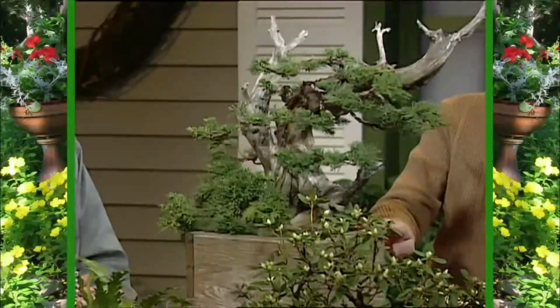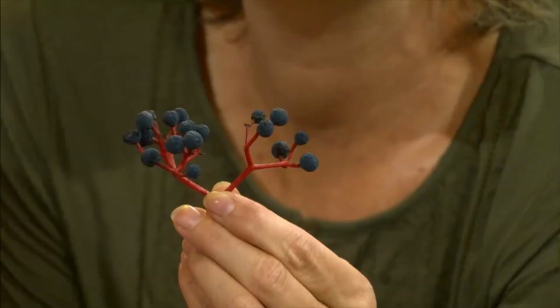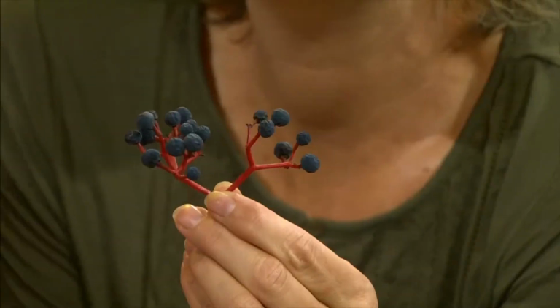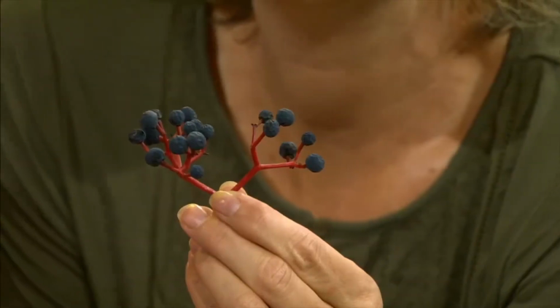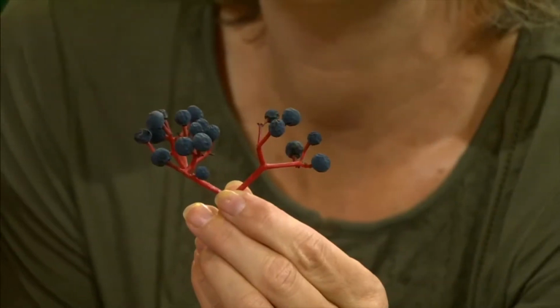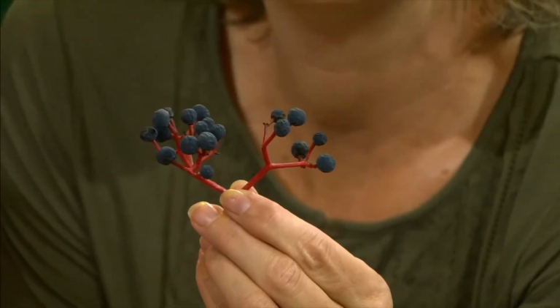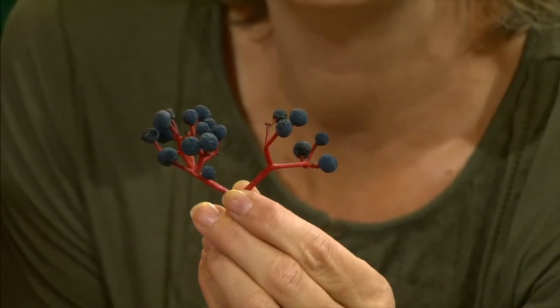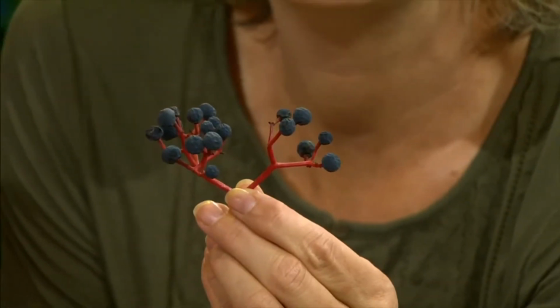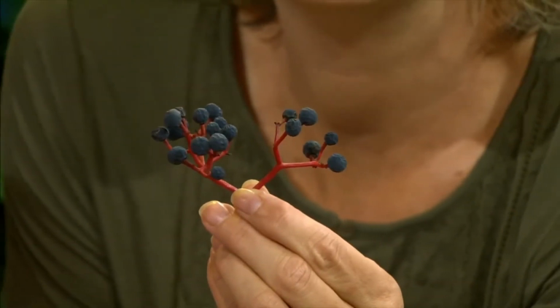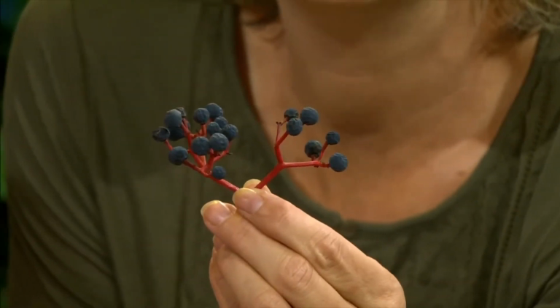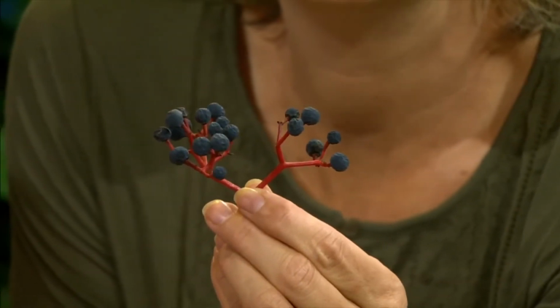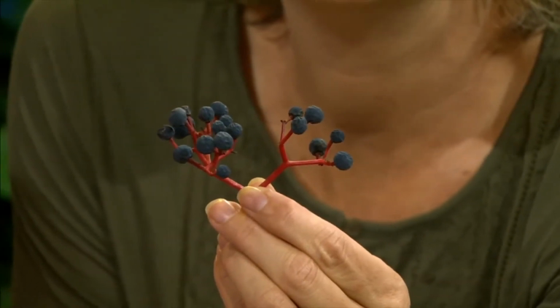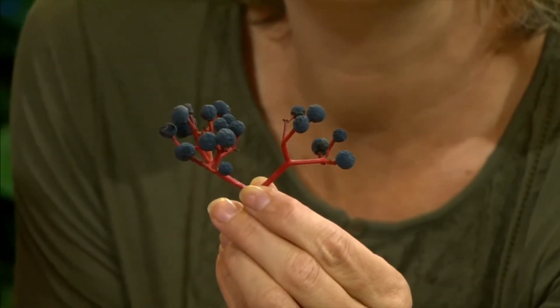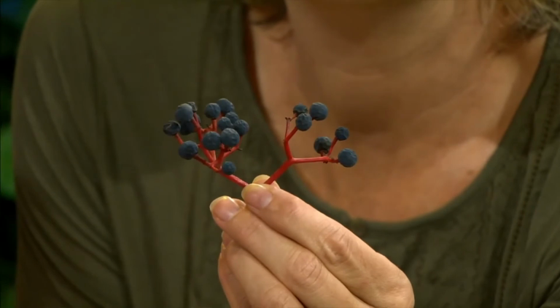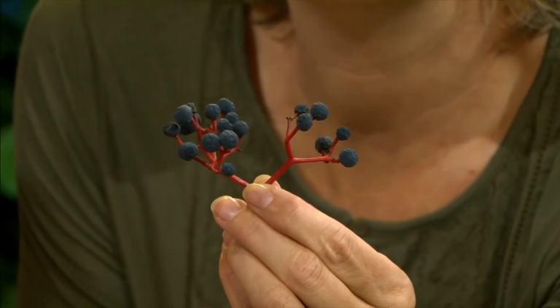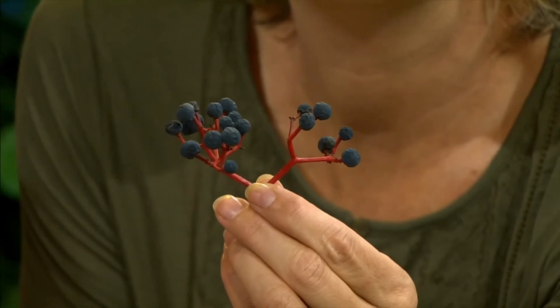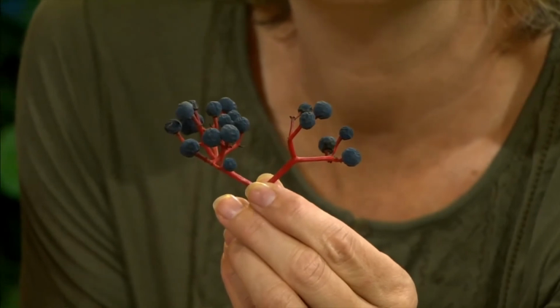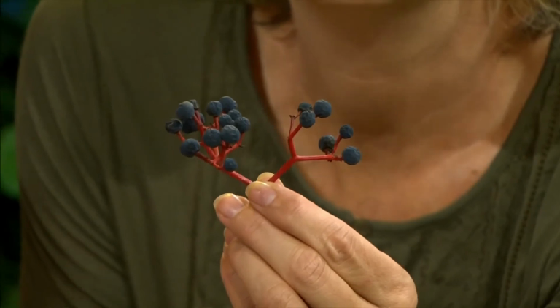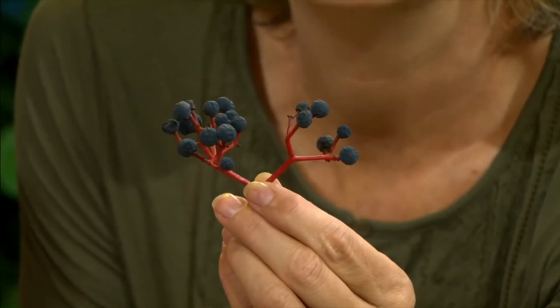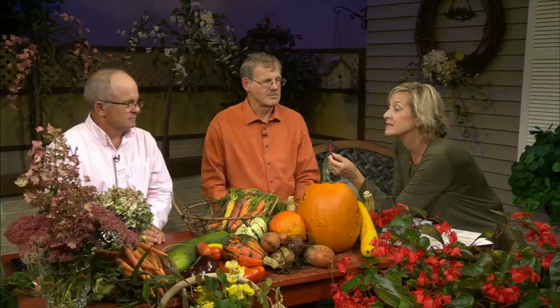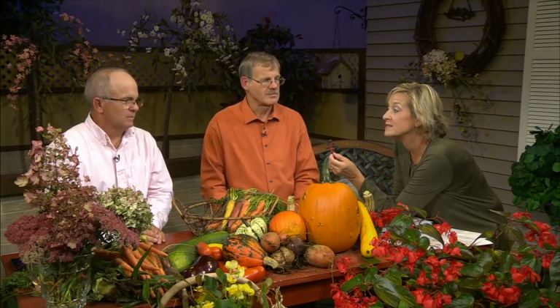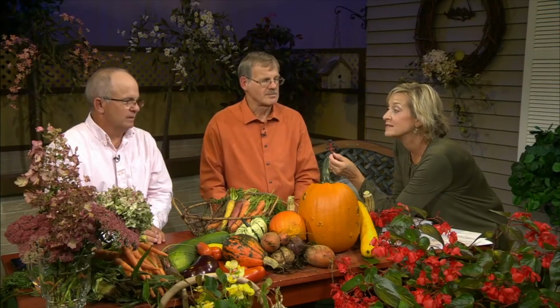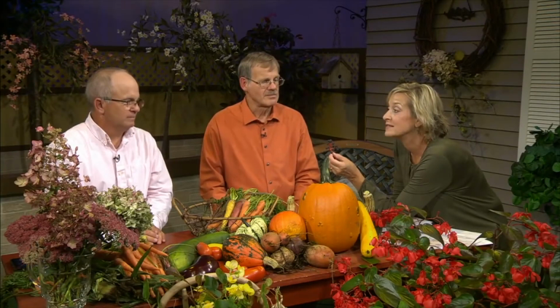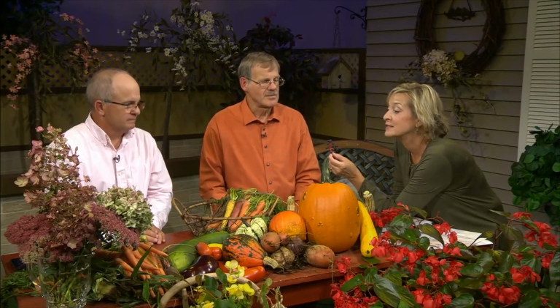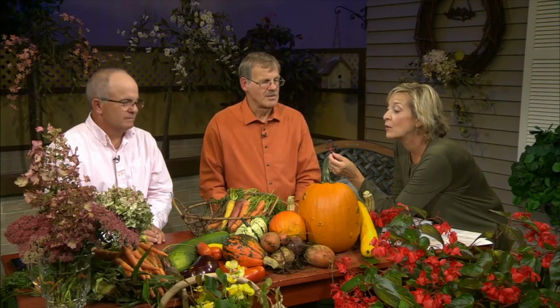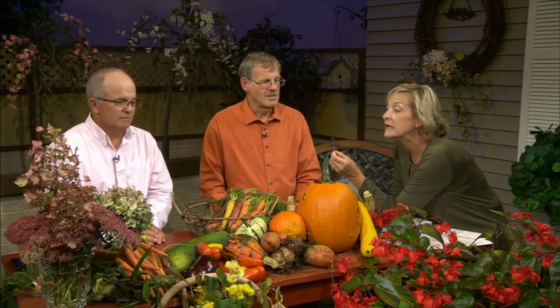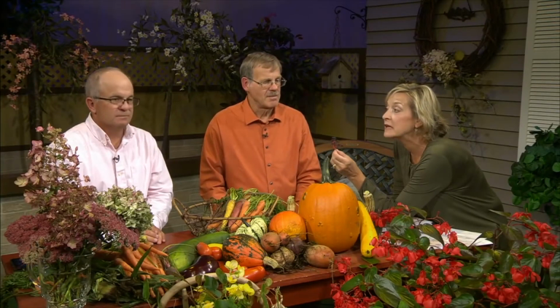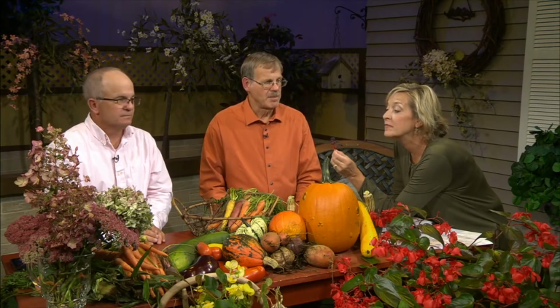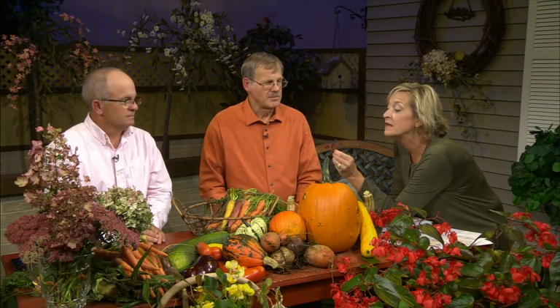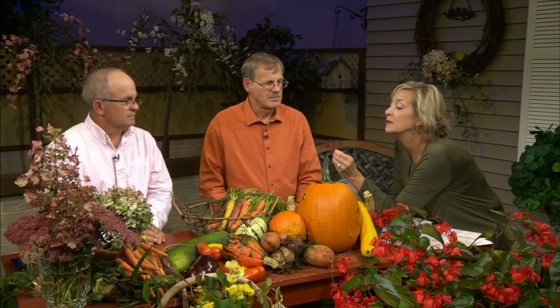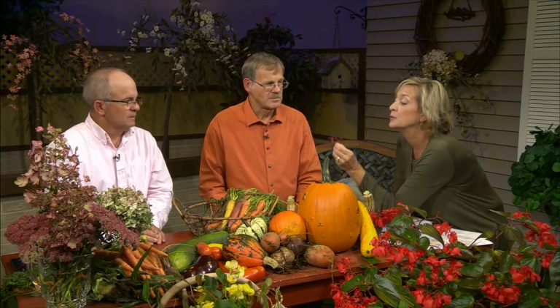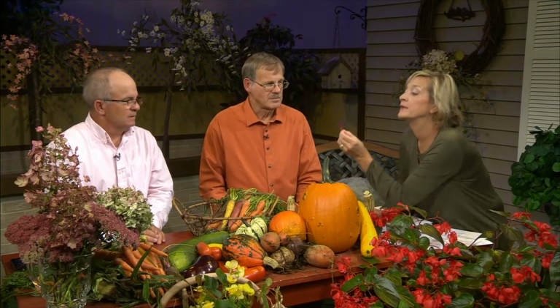A friend brought those in to show us and remind people that they're poisonous. Don't eat them — they look like blueberries.